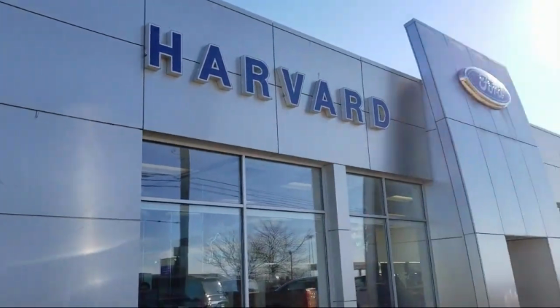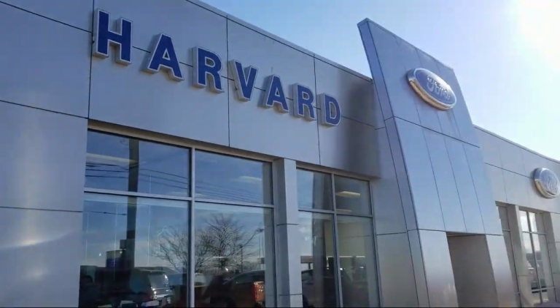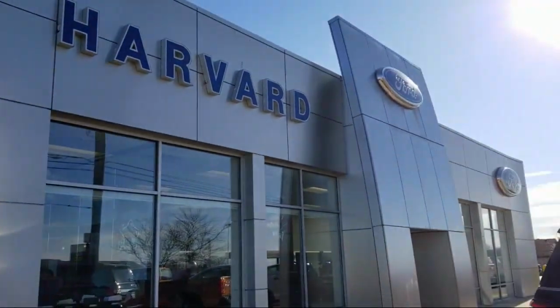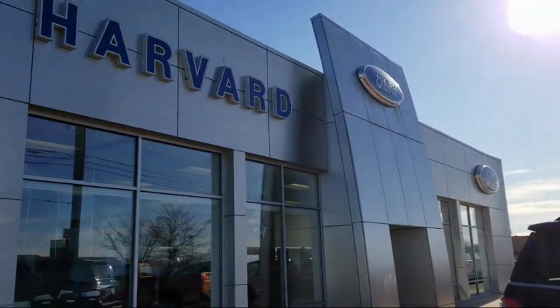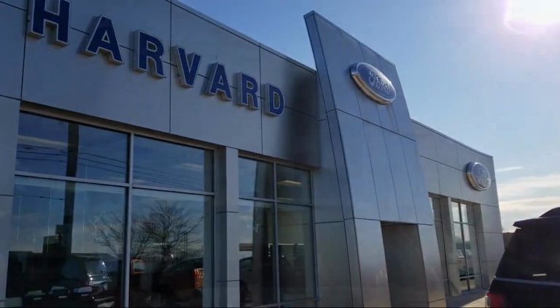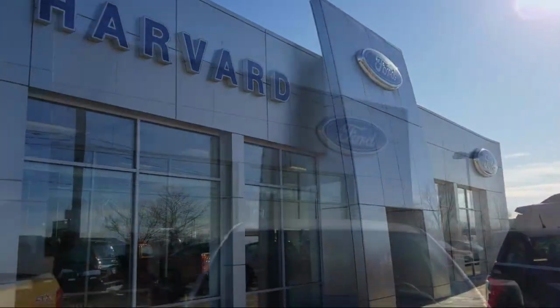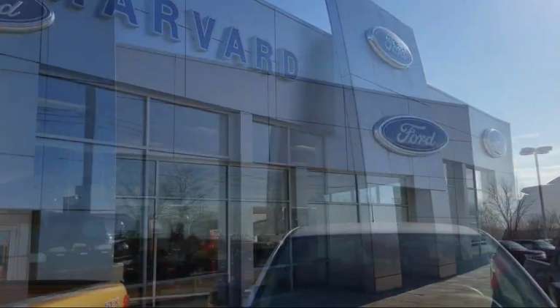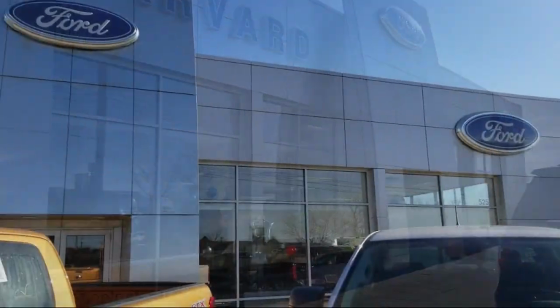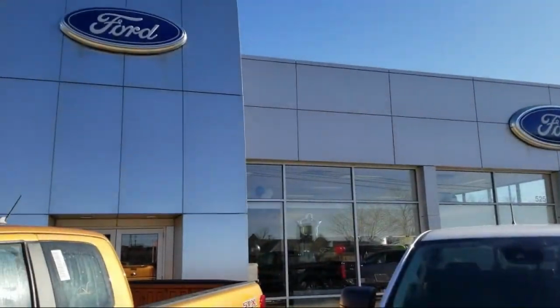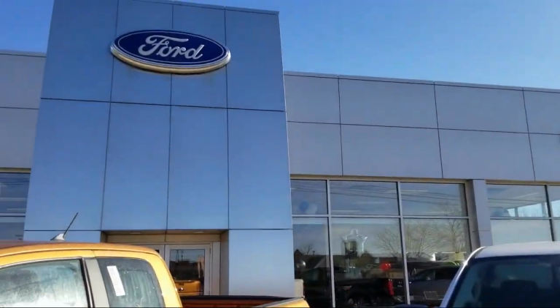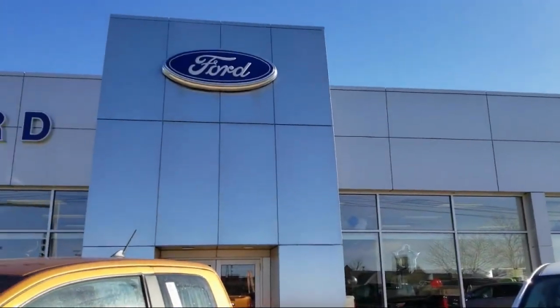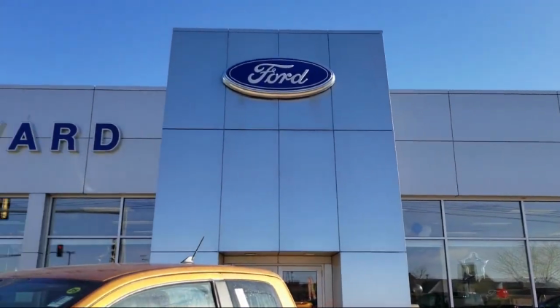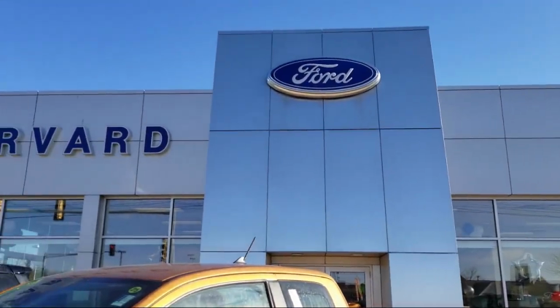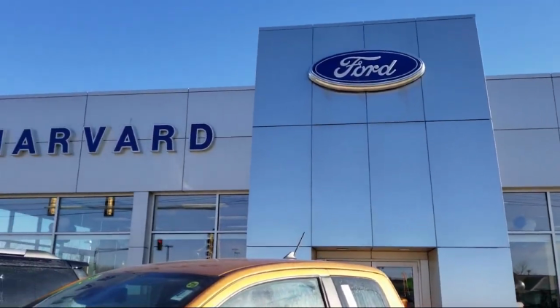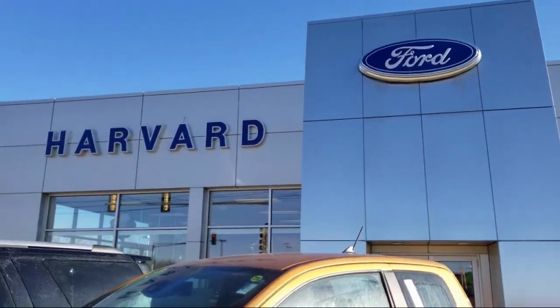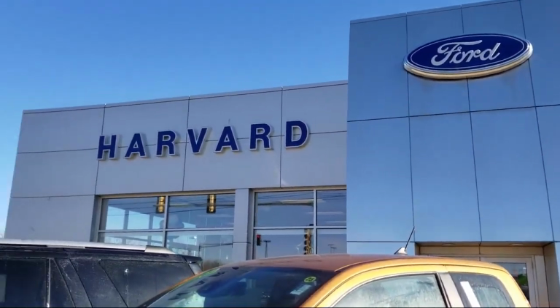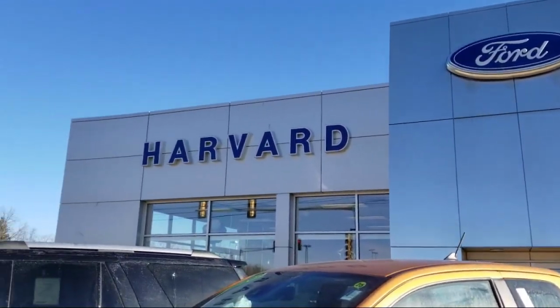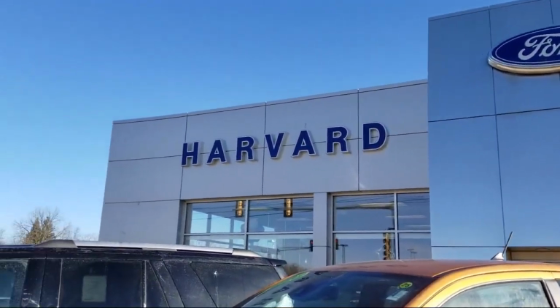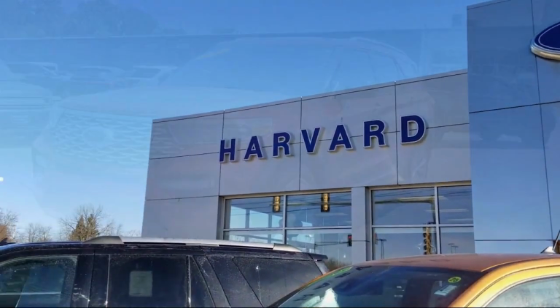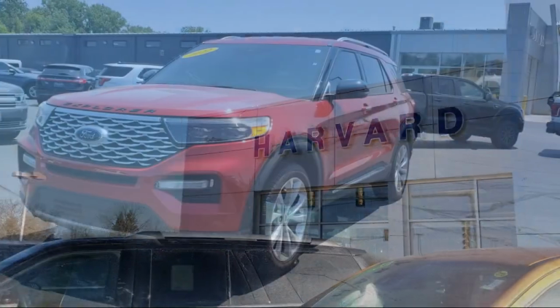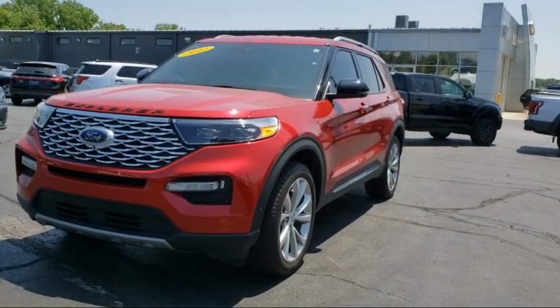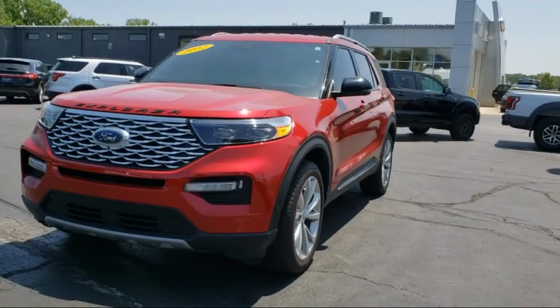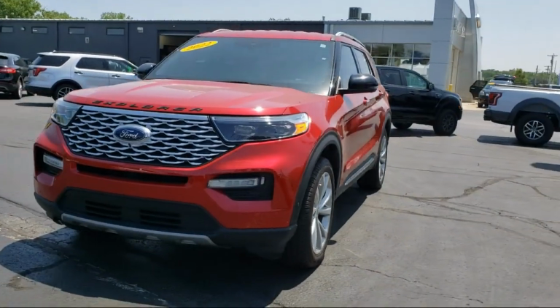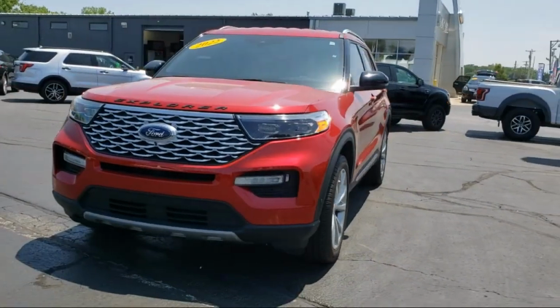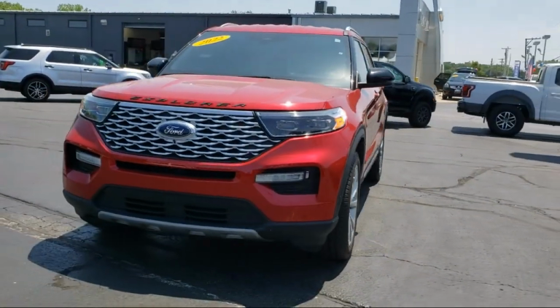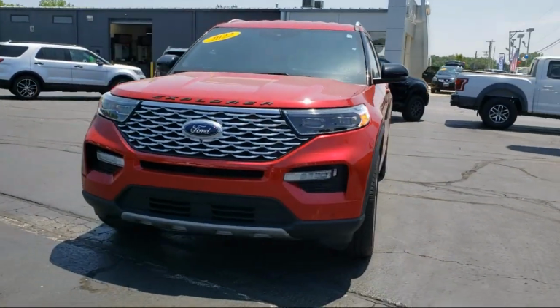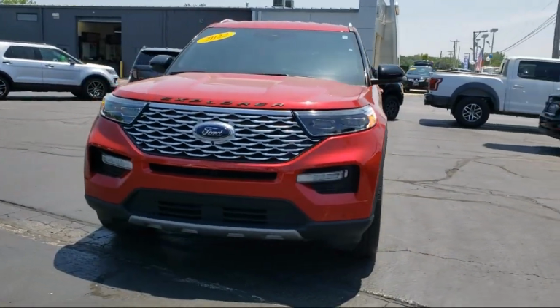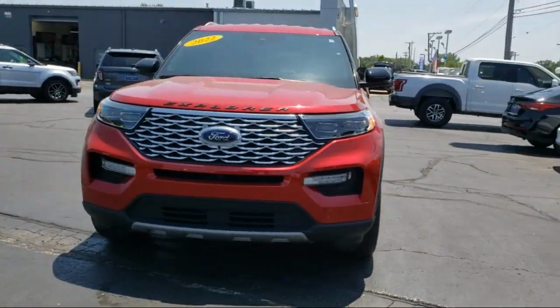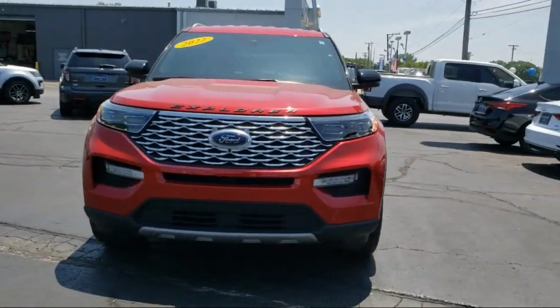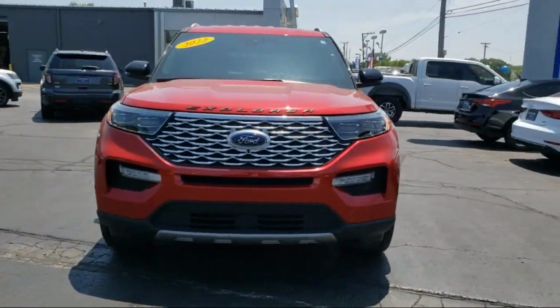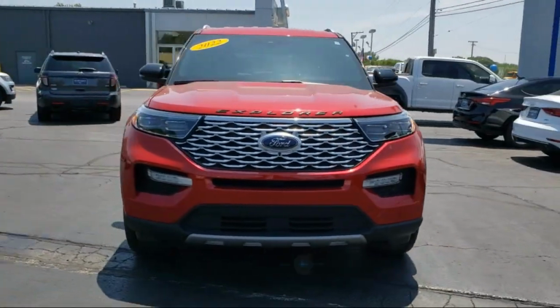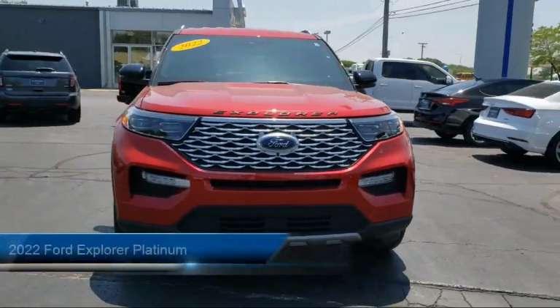Welcome to Harvard Ford, your premier destination for purchasing a vehicle. And here's a look at another one of our great vehicles in inventory.